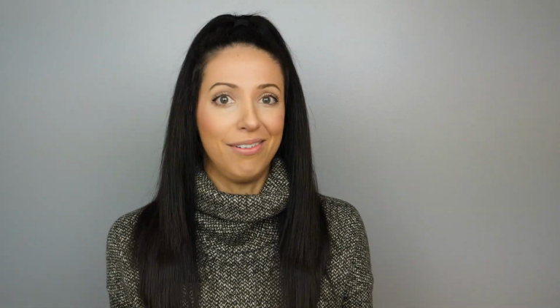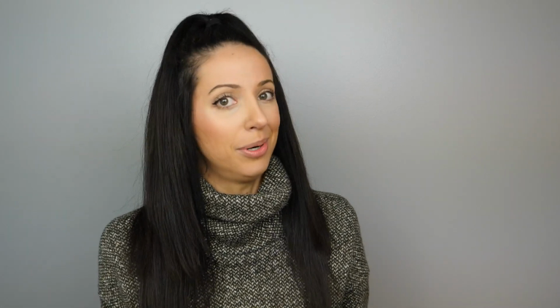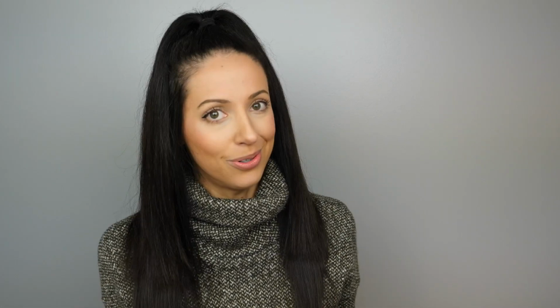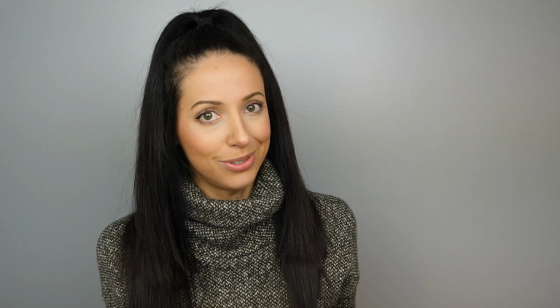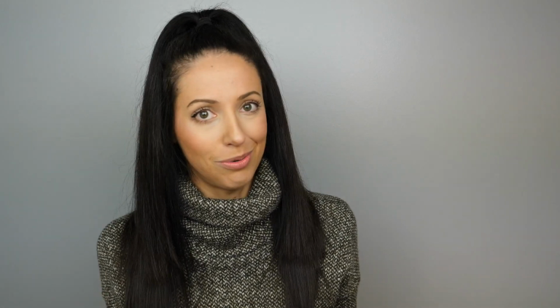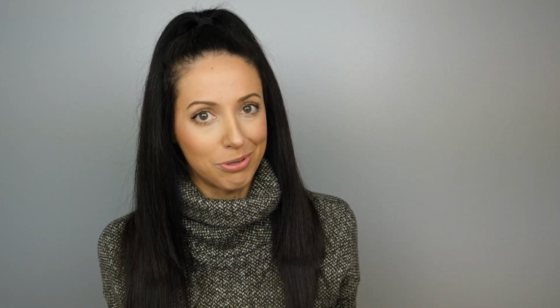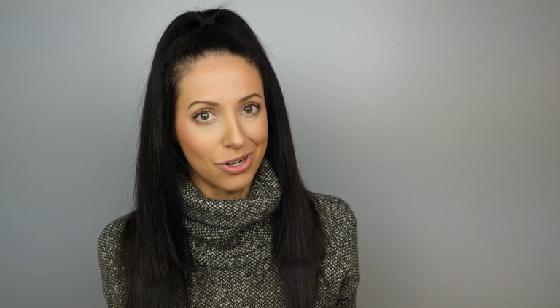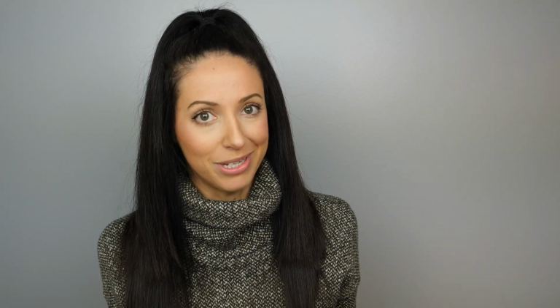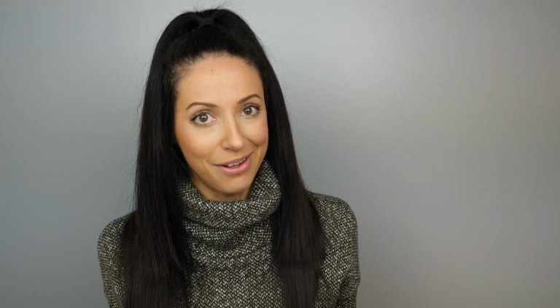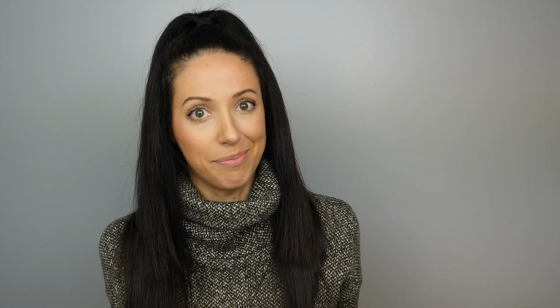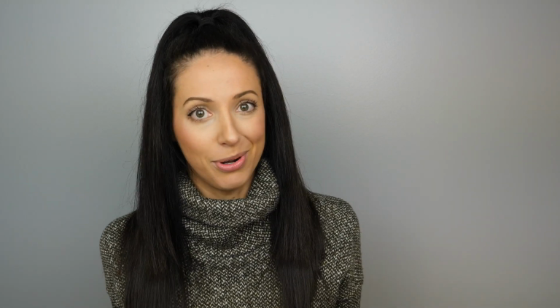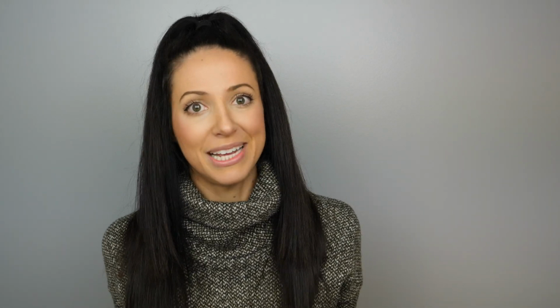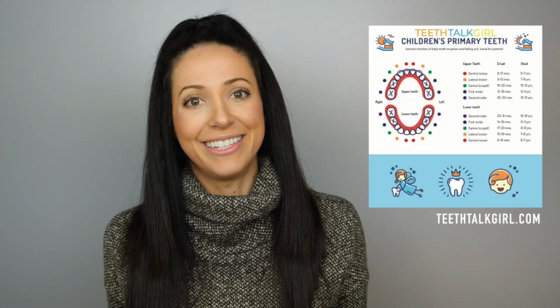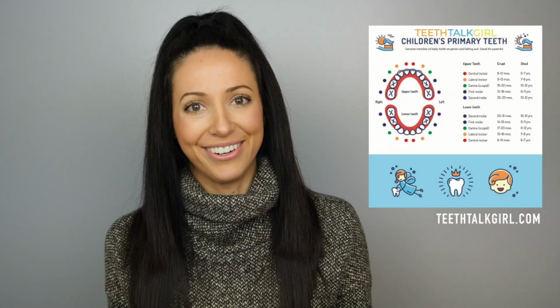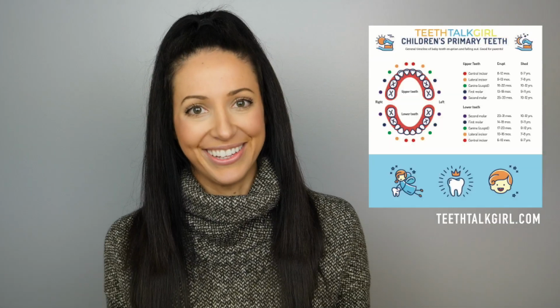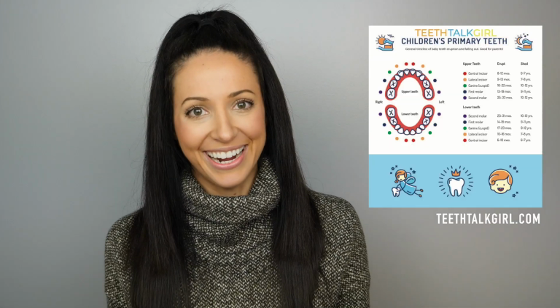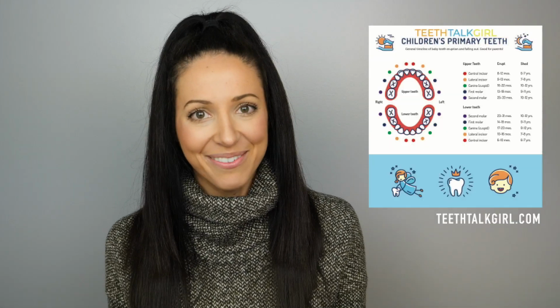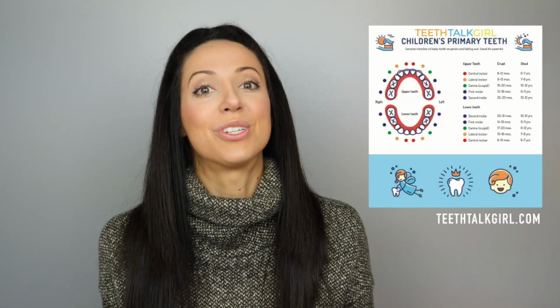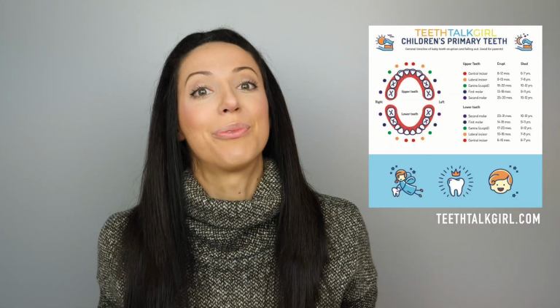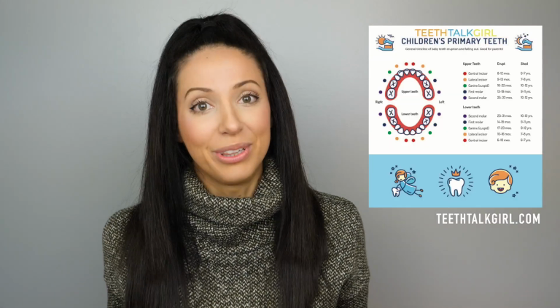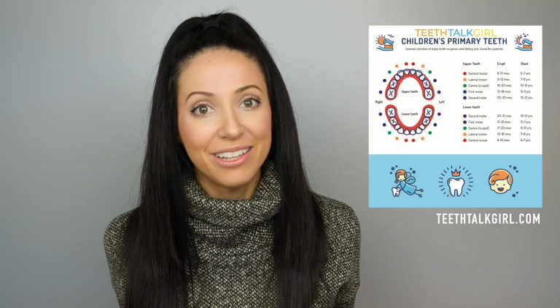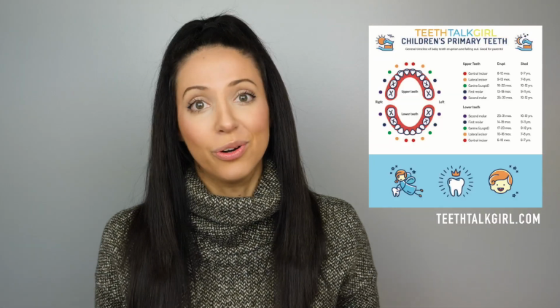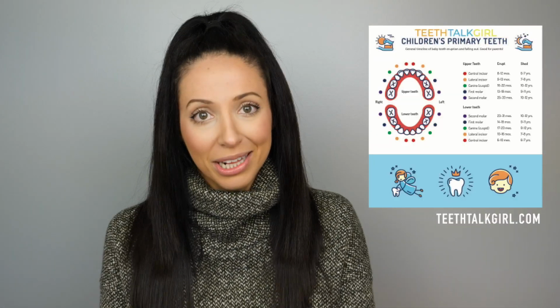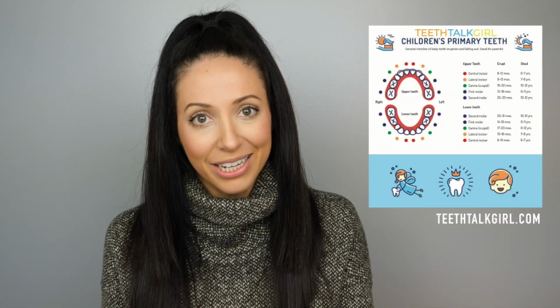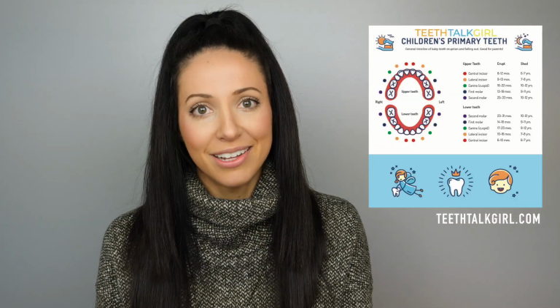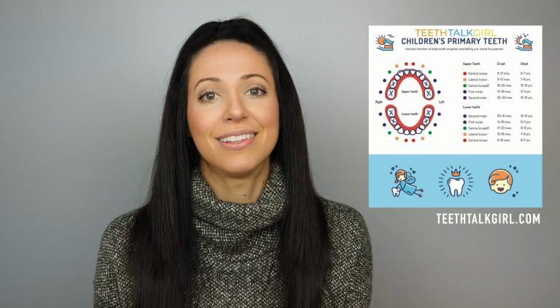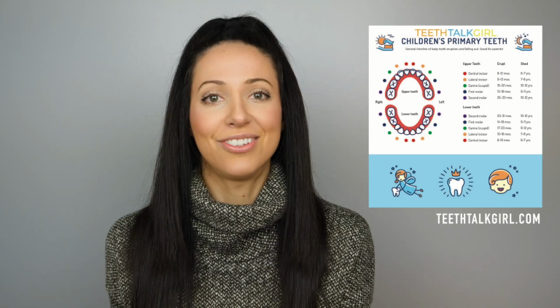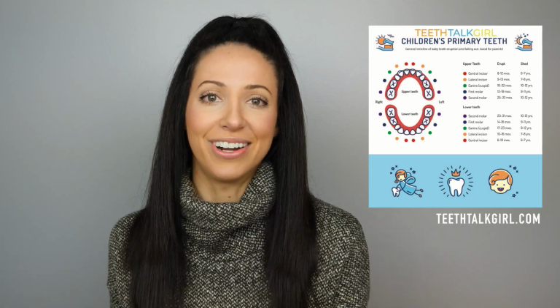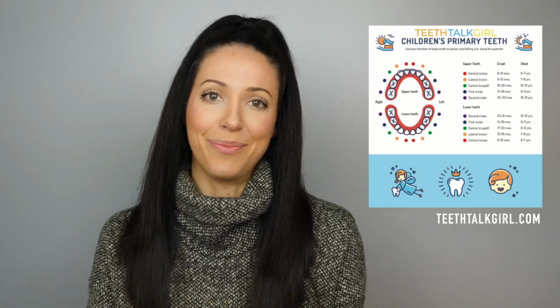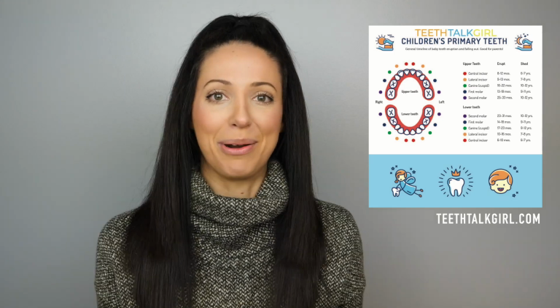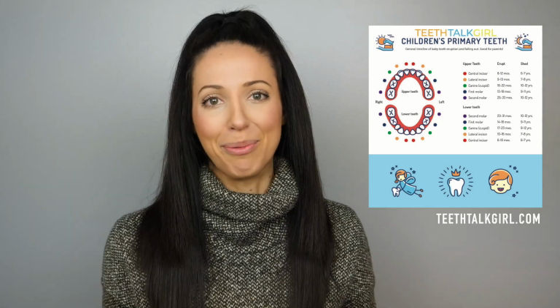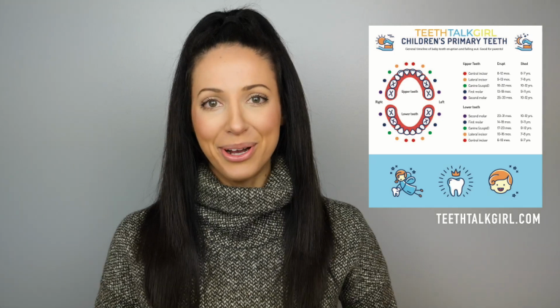I have a pretty cool tooth eruption chart on my website, teatalkirl.com, and I will link the direct link to the chart in the bottom bar below.